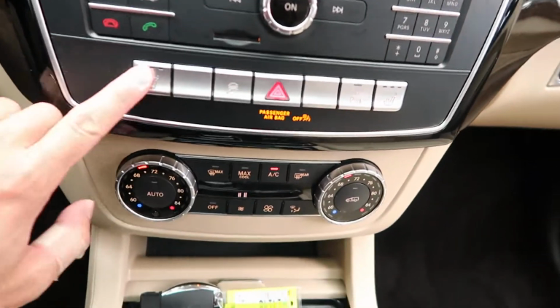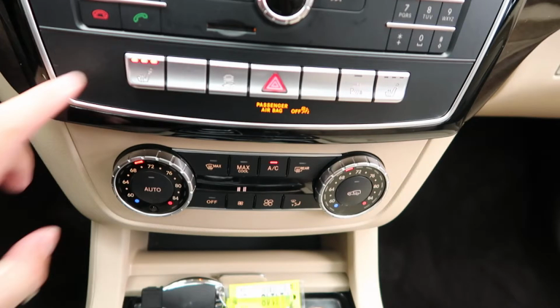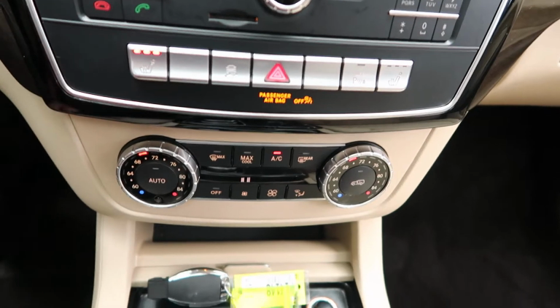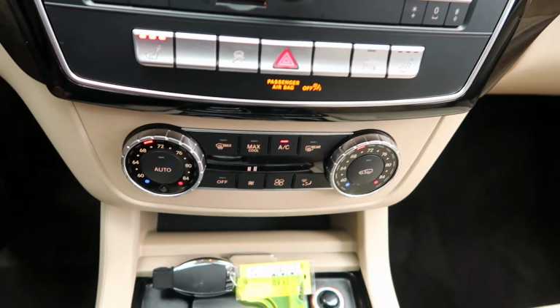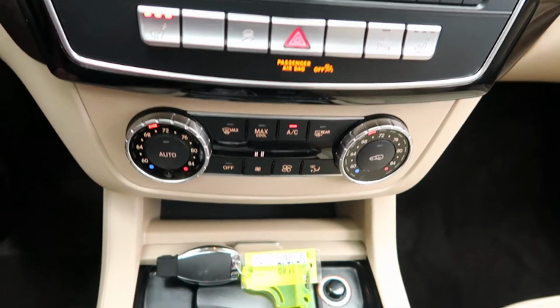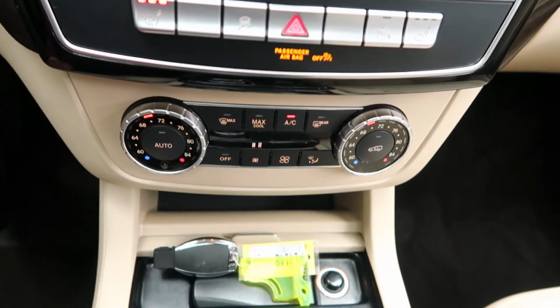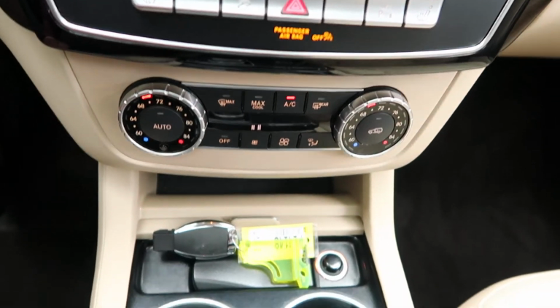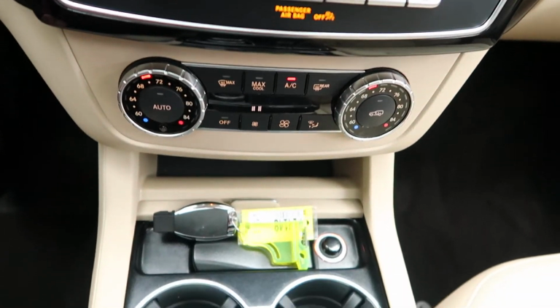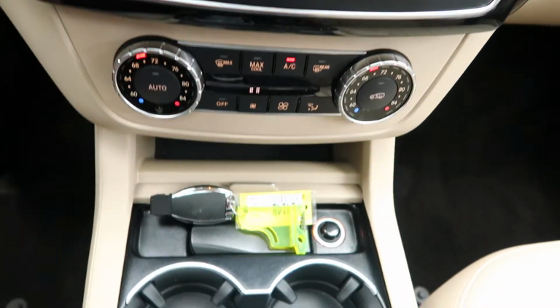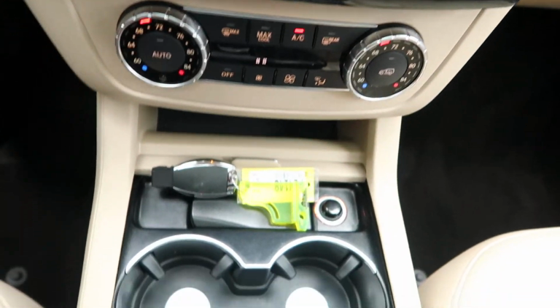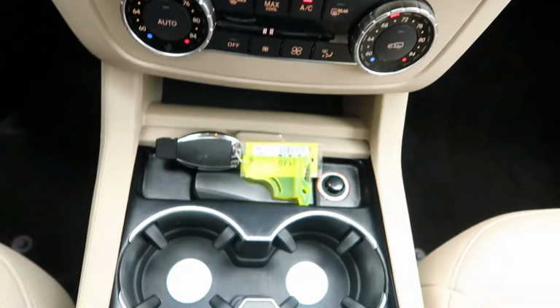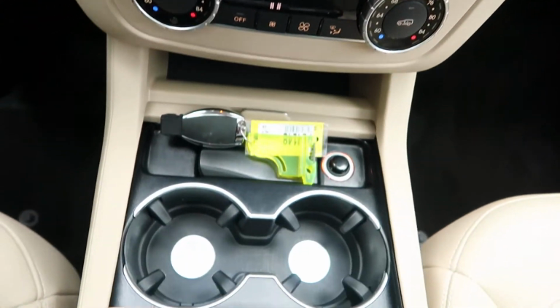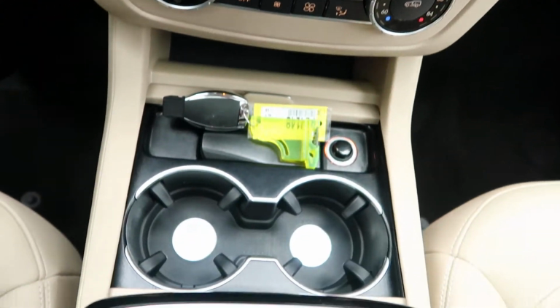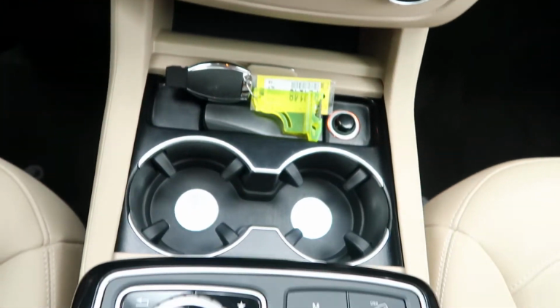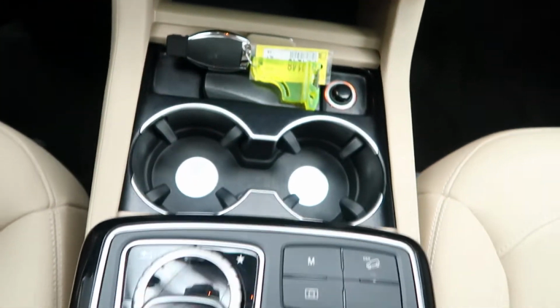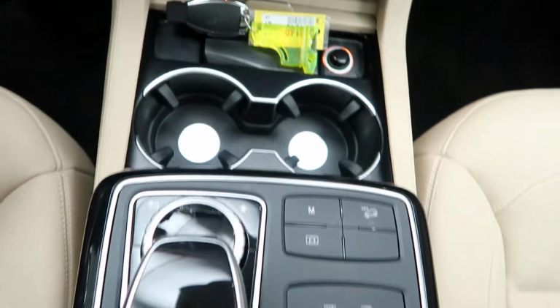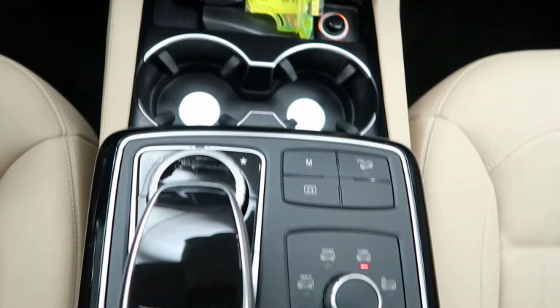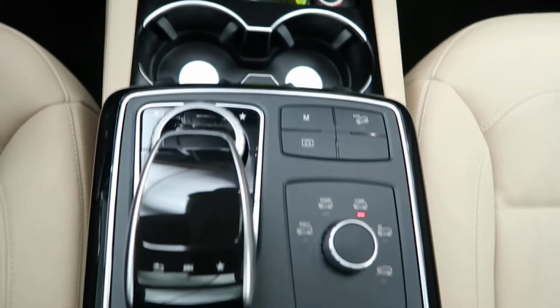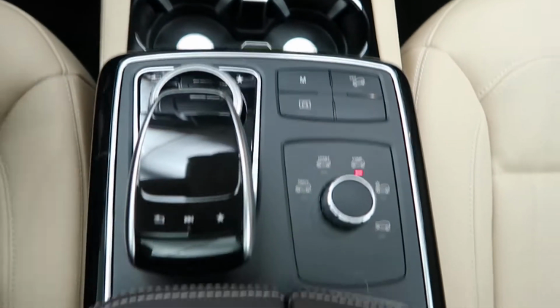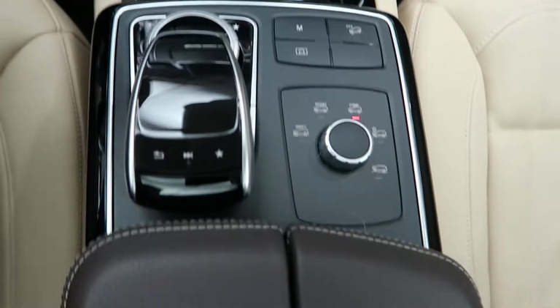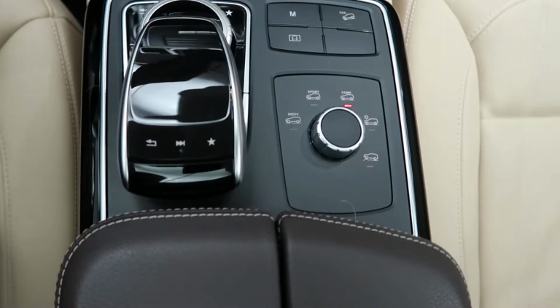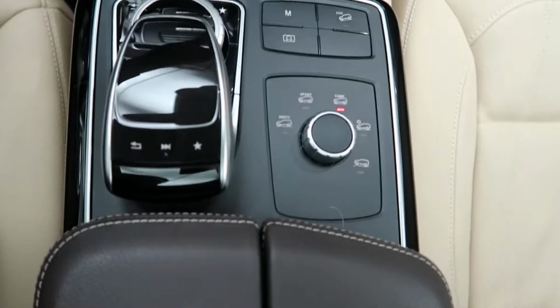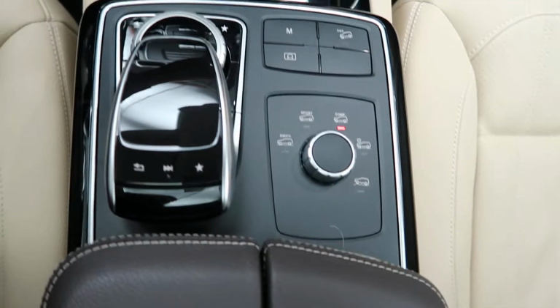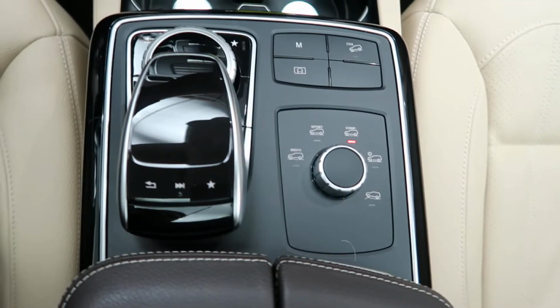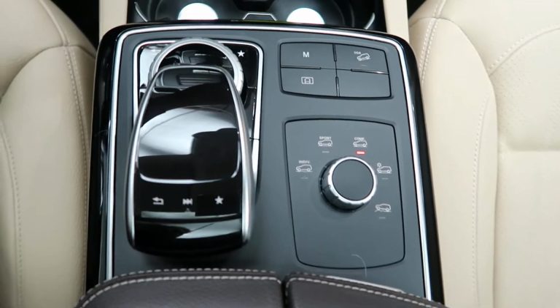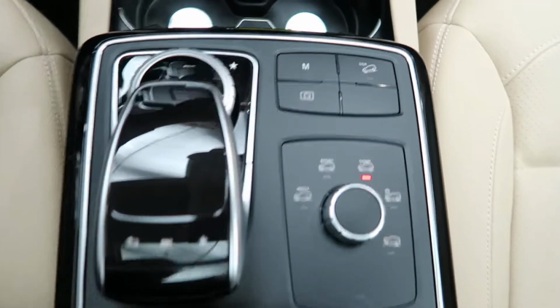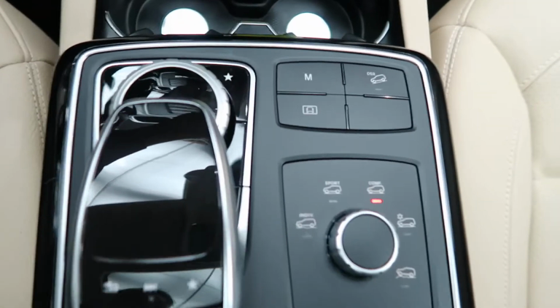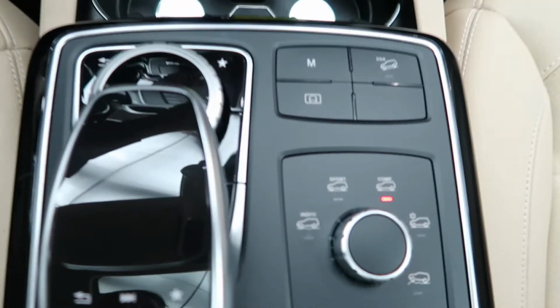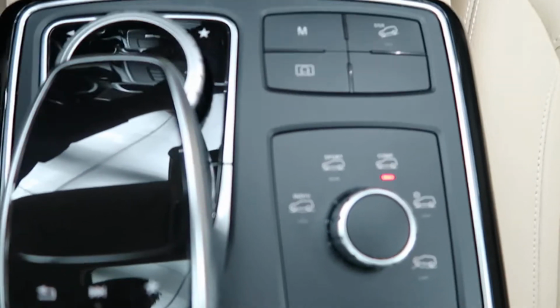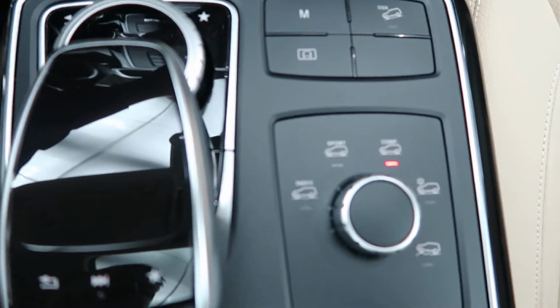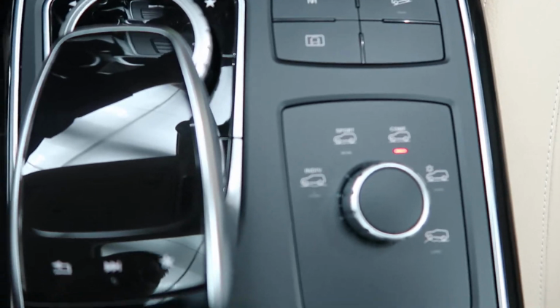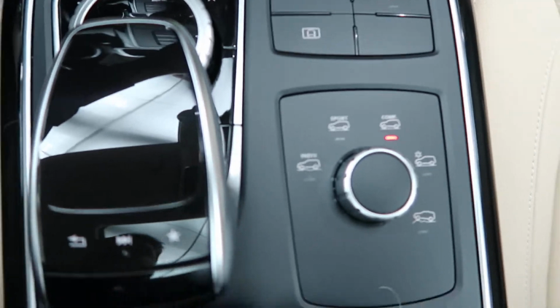Heated seats, dual climate controls, cup holders, and dynamic select for our different driving patterns.